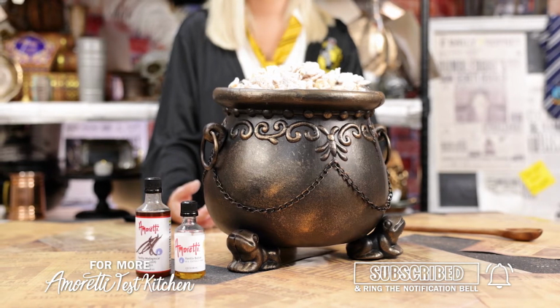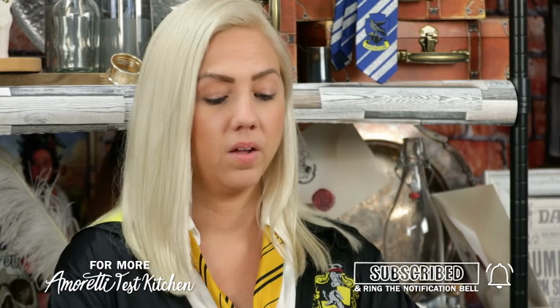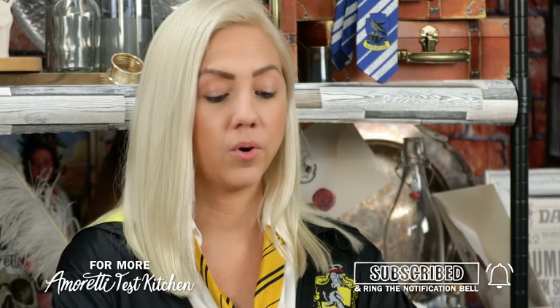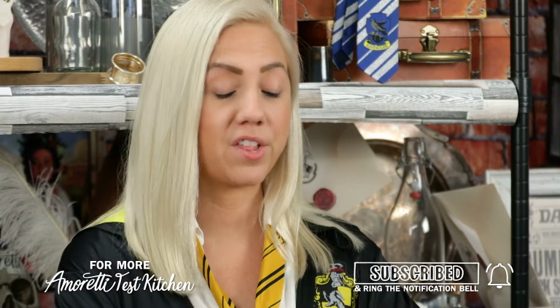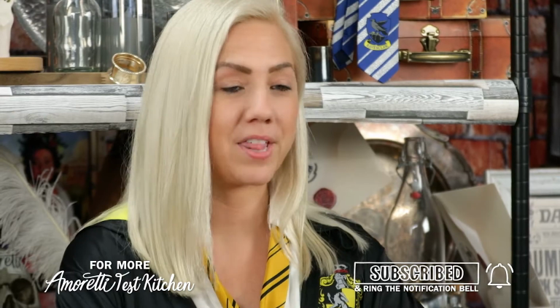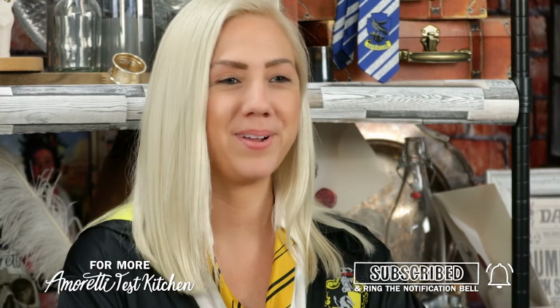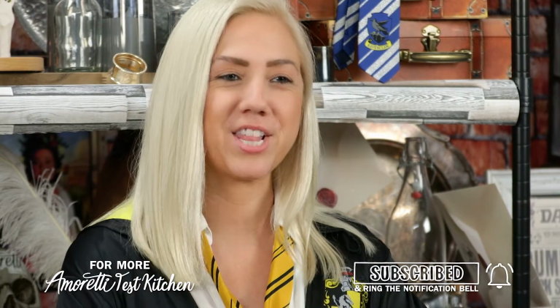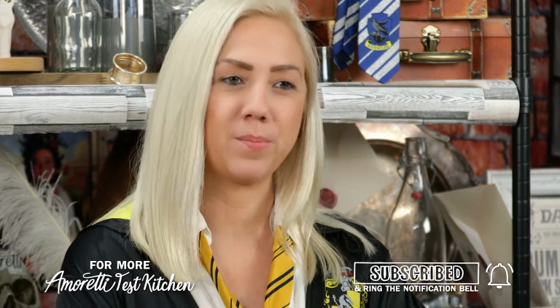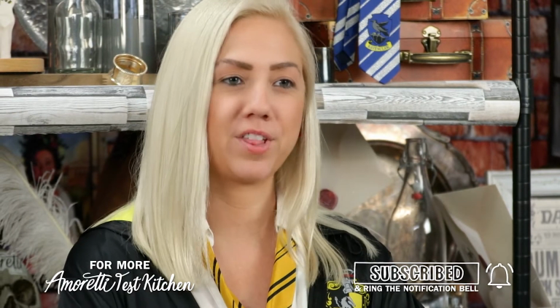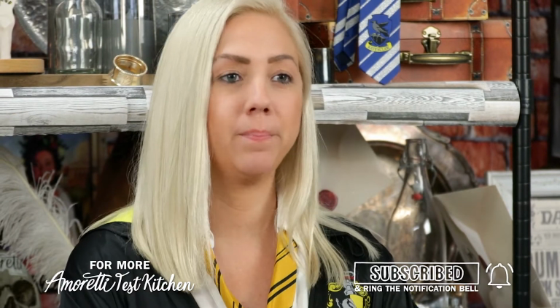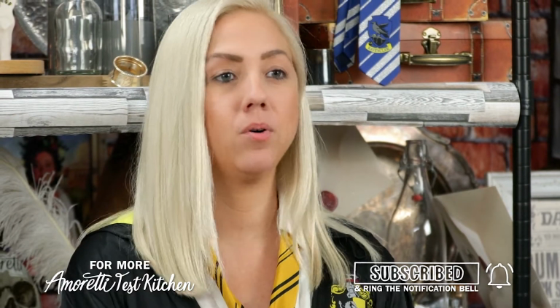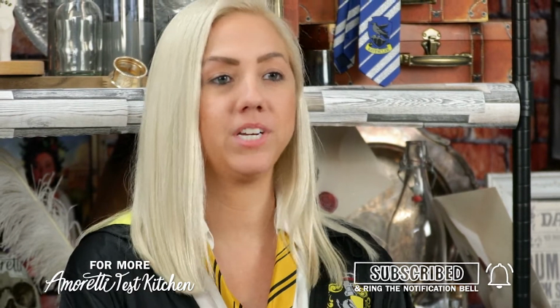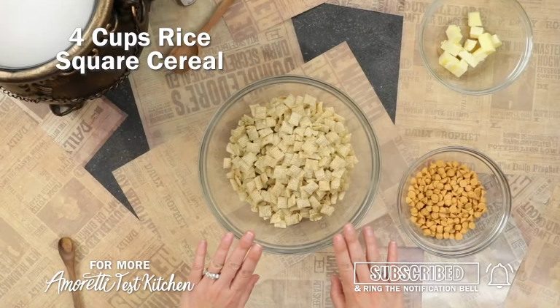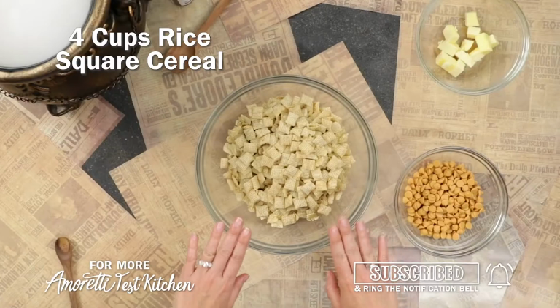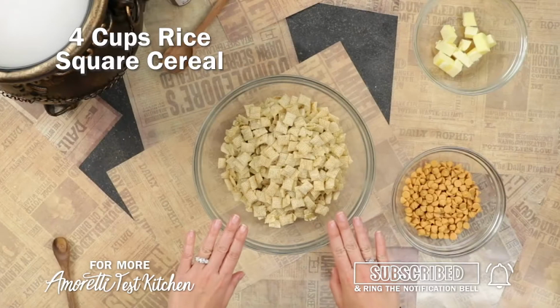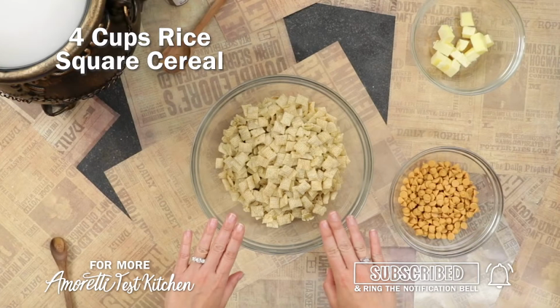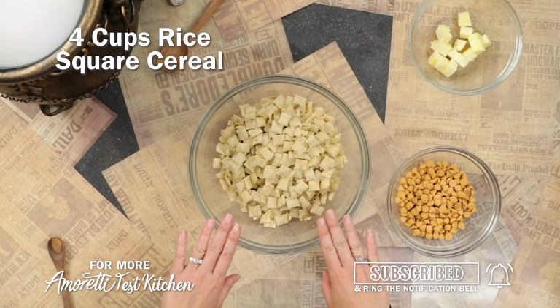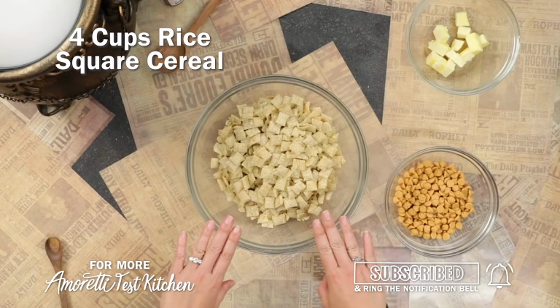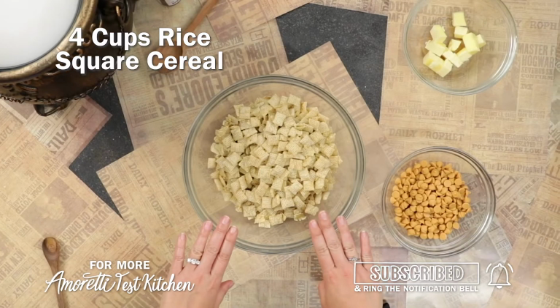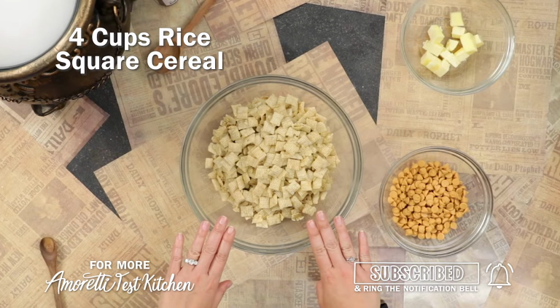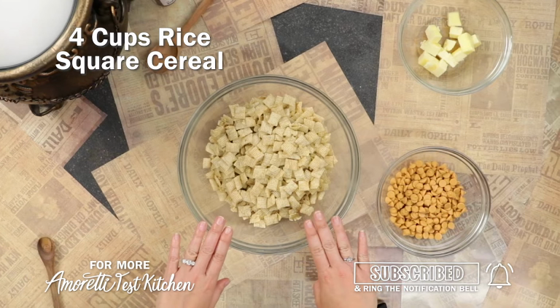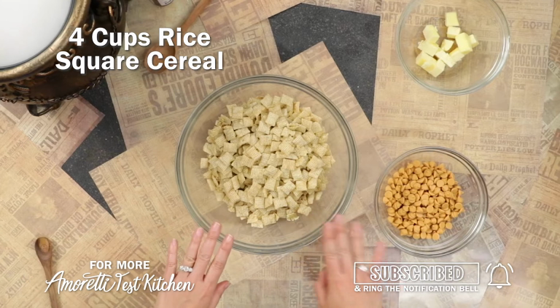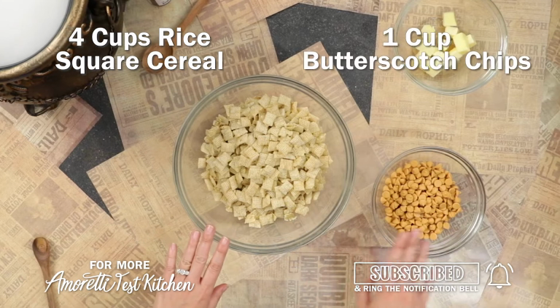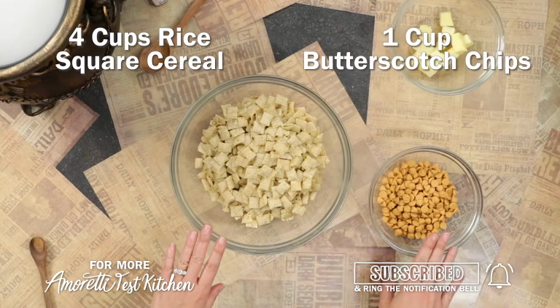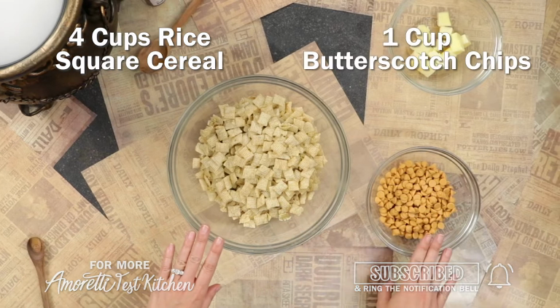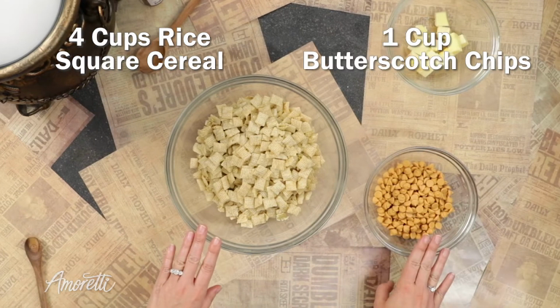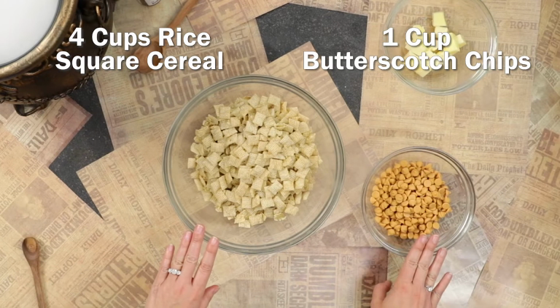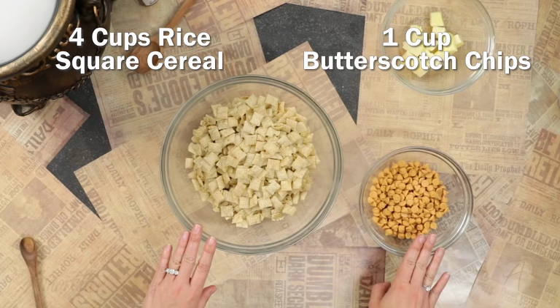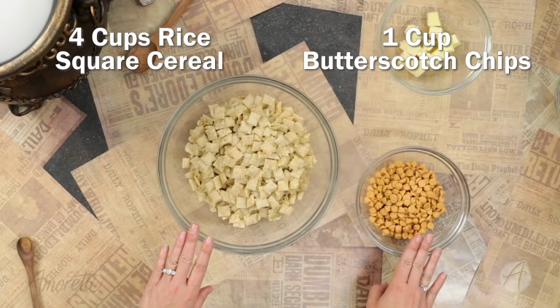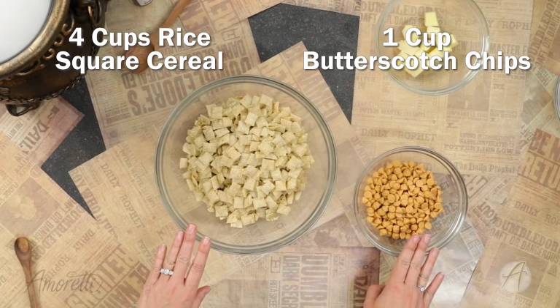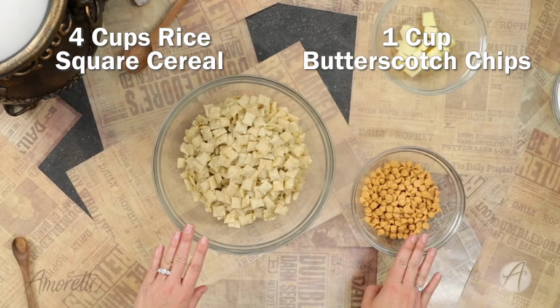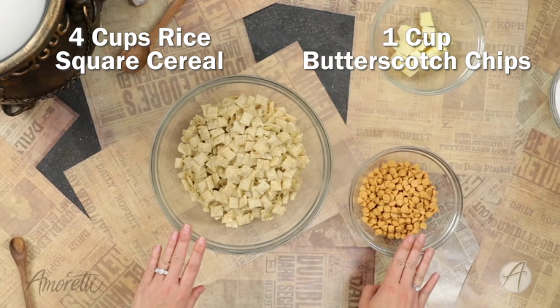For this recipe, it's super simple. We just need some rice square cereal and we're gonna melt down some butterscotch chips.